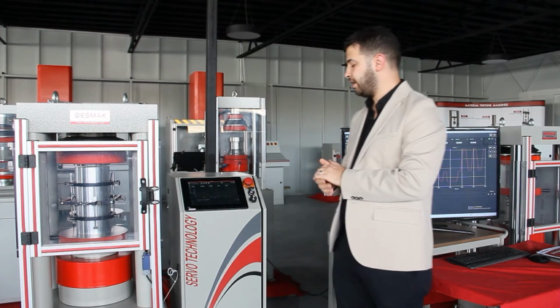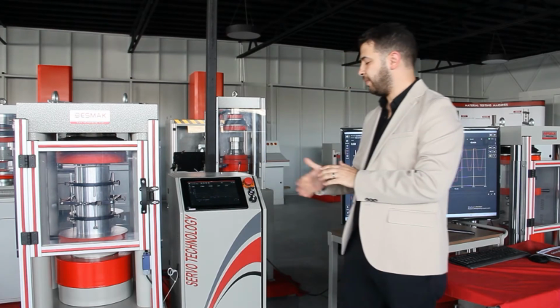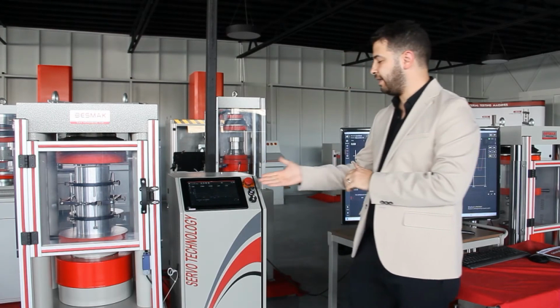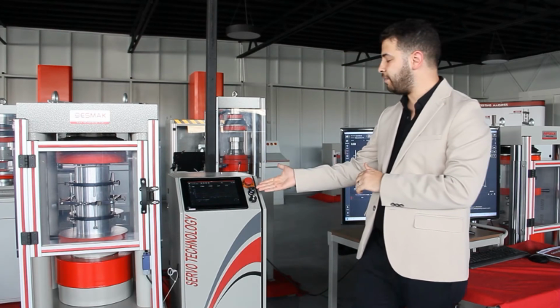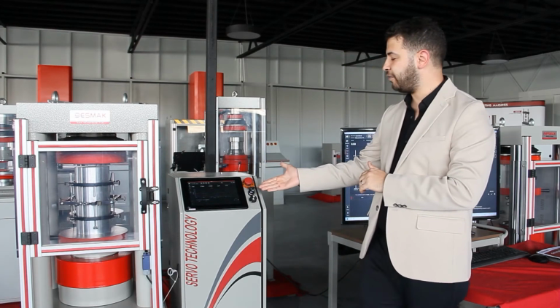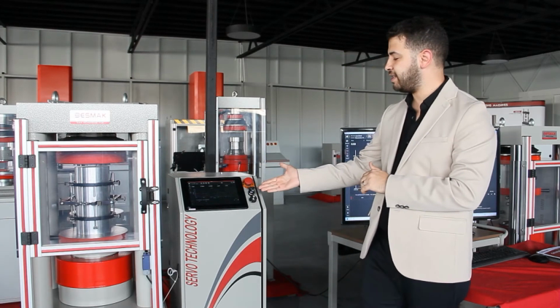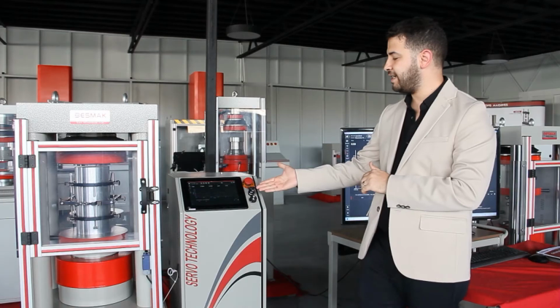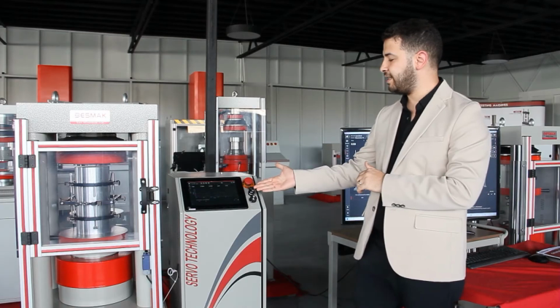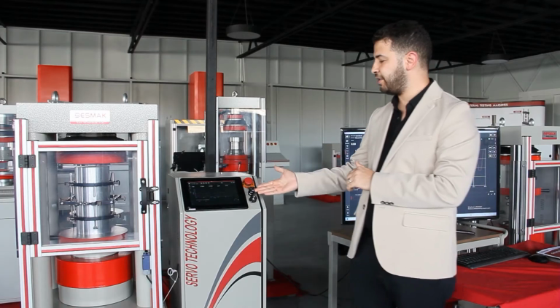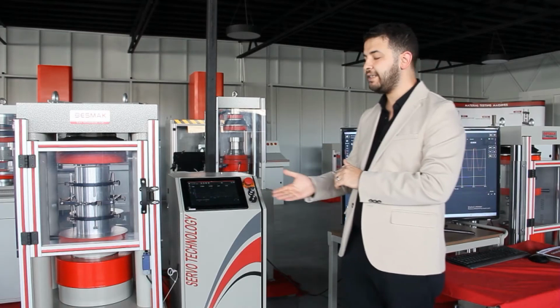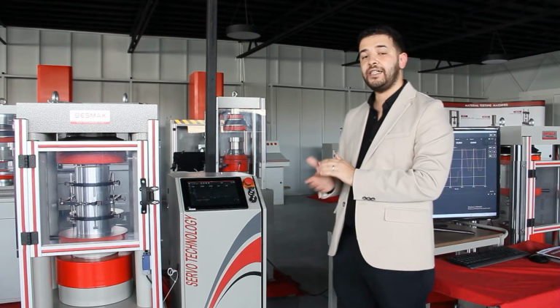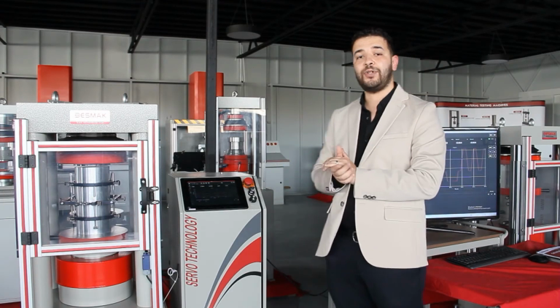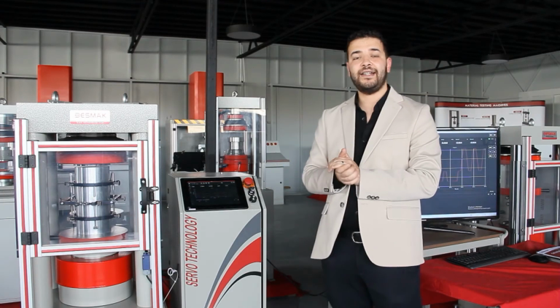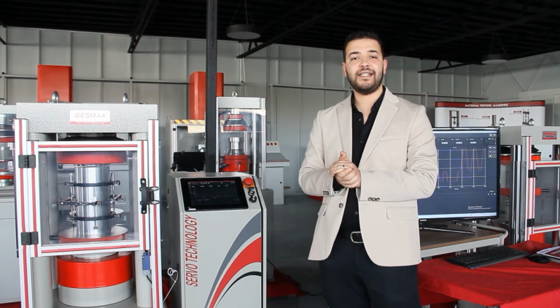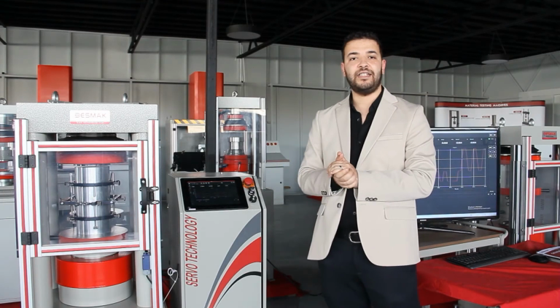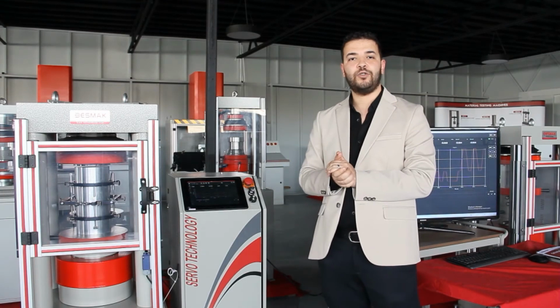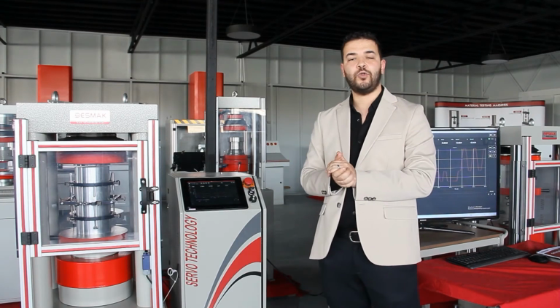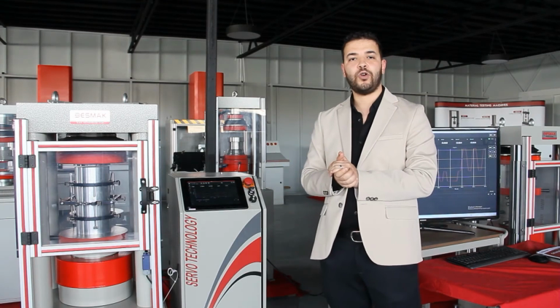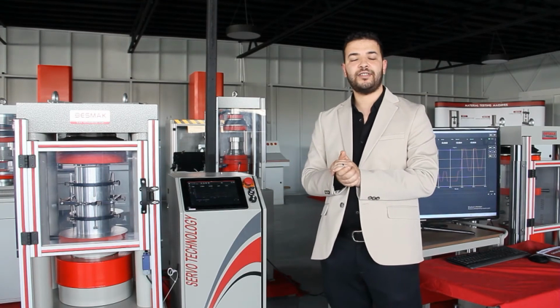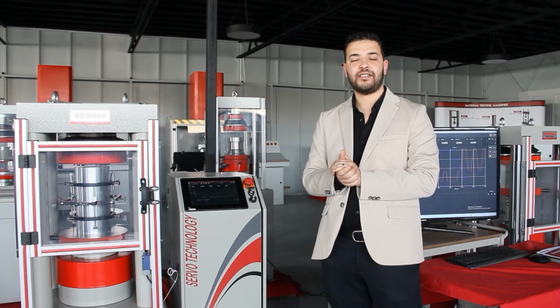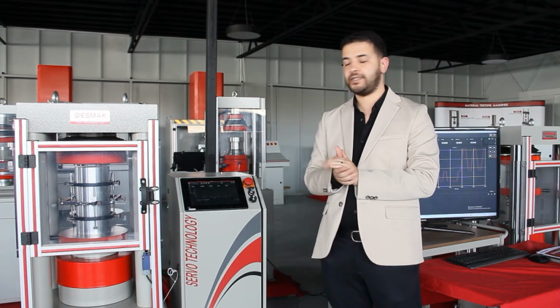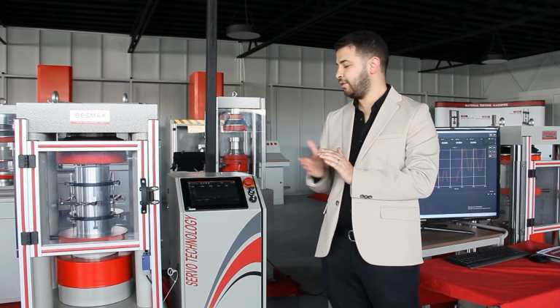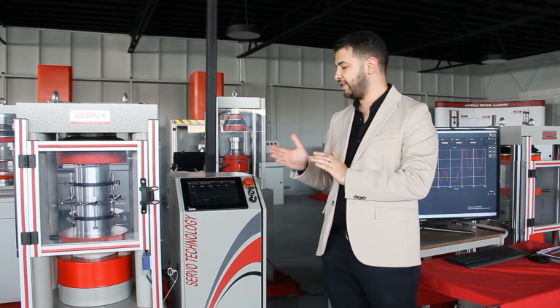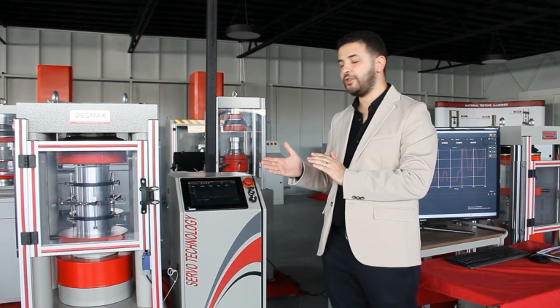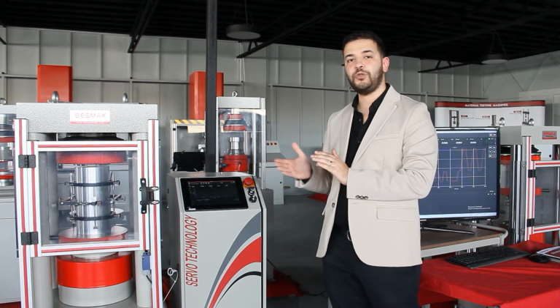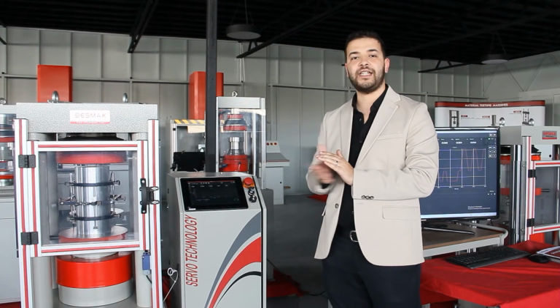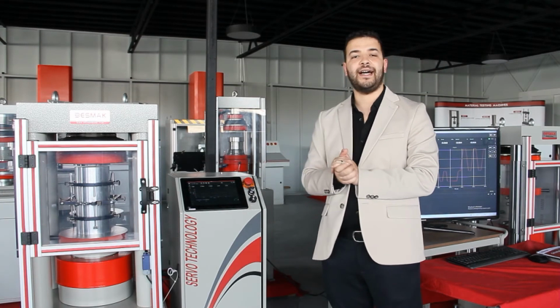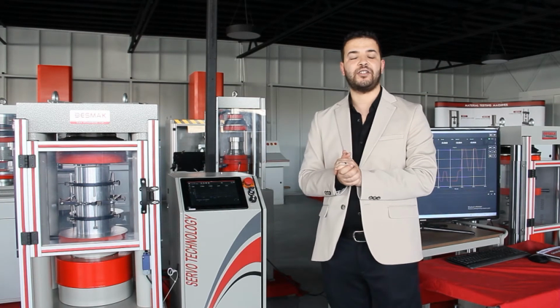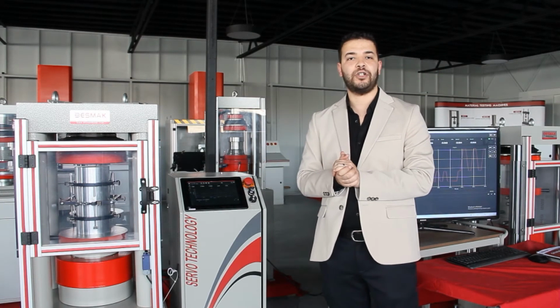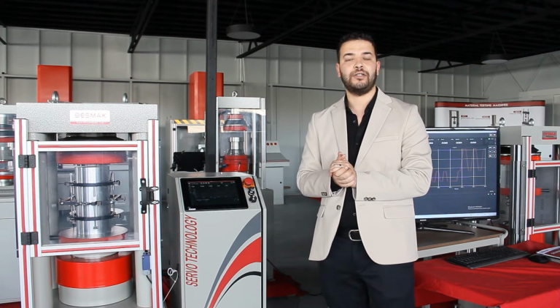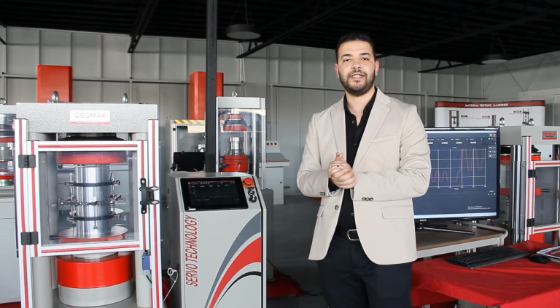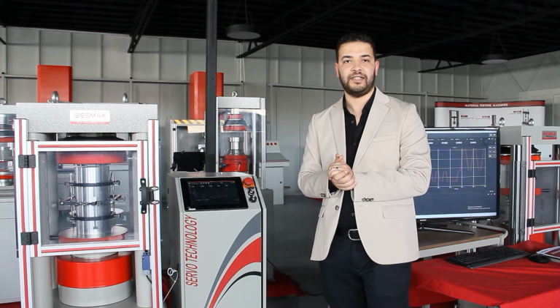By the help of this LCD screen, you can easily do all the tests without using an external testing system.